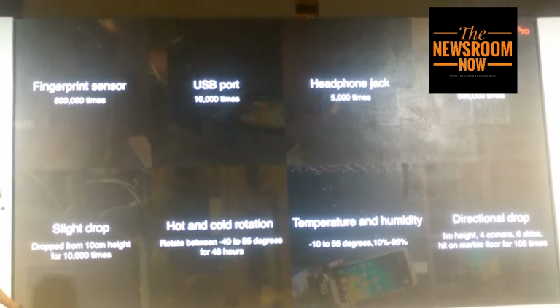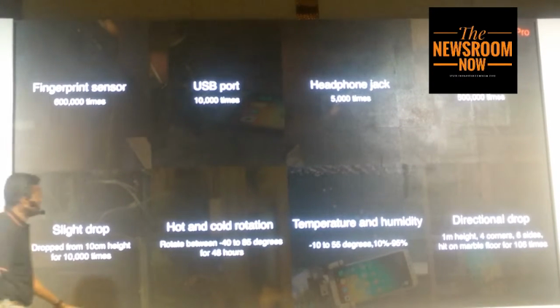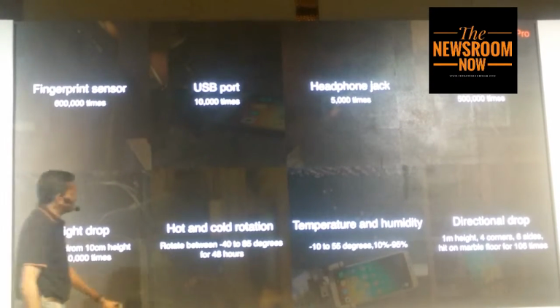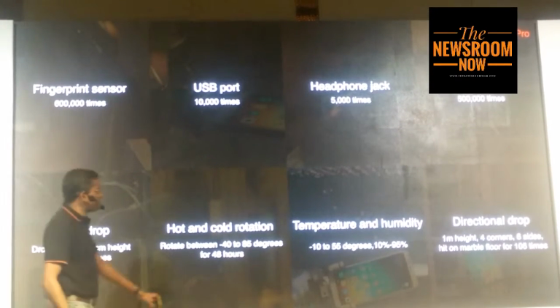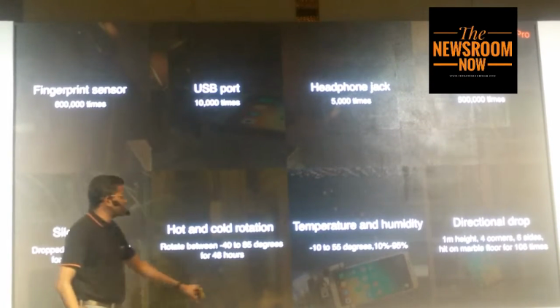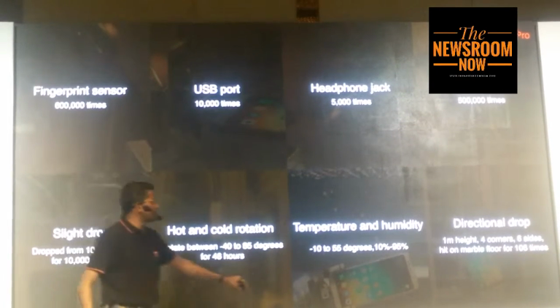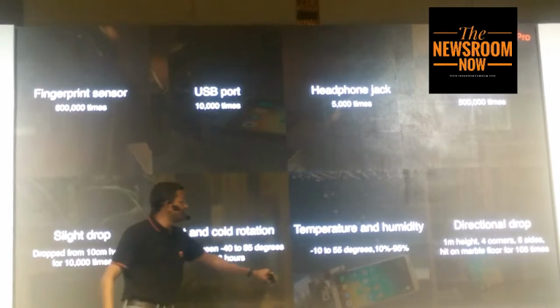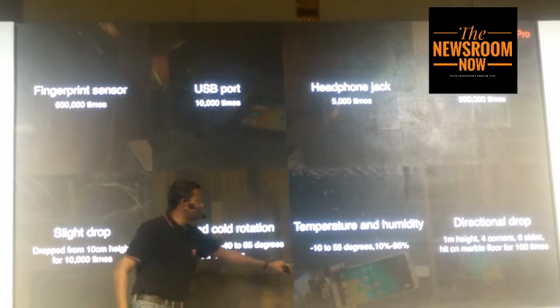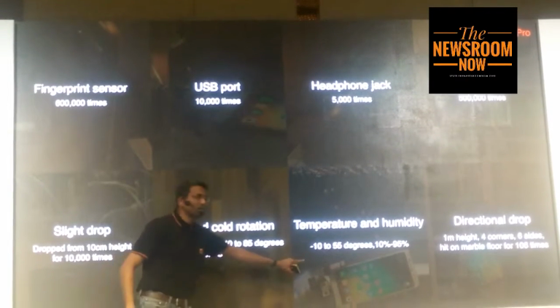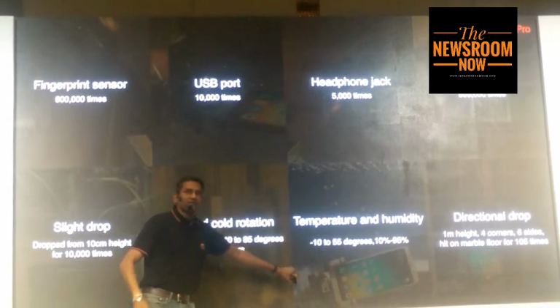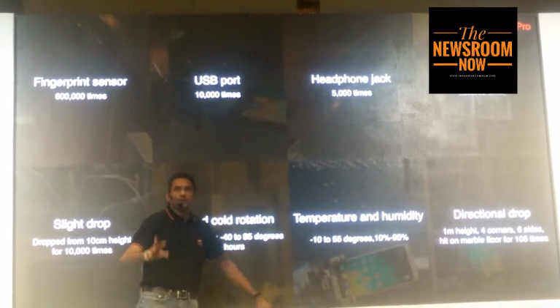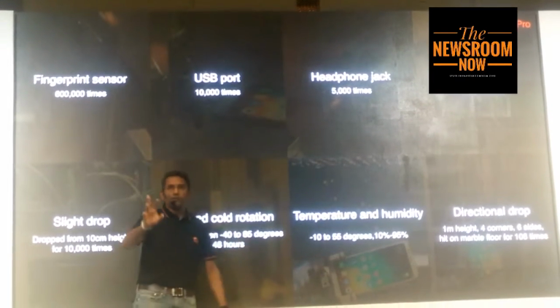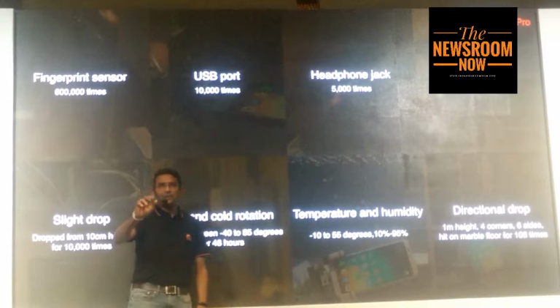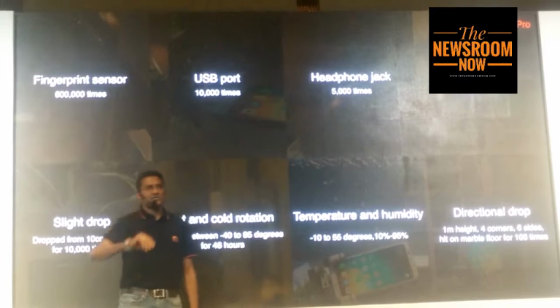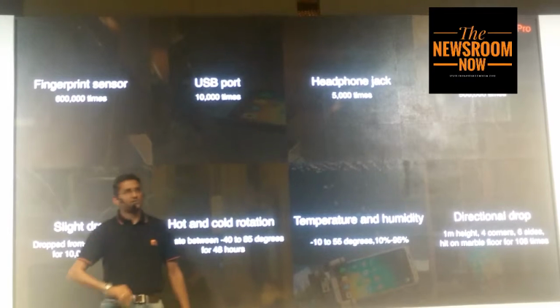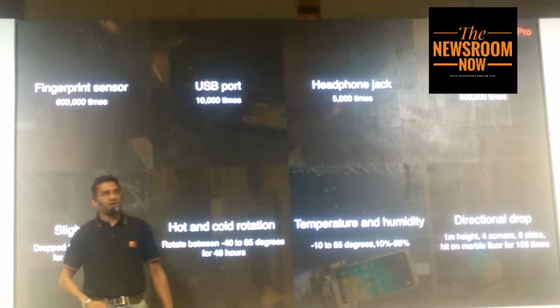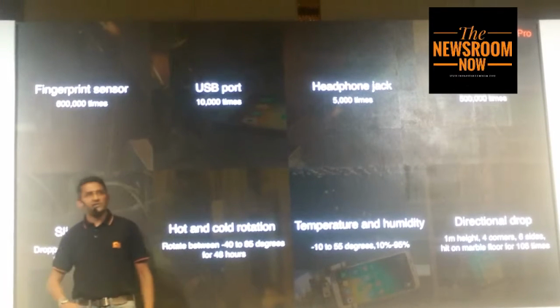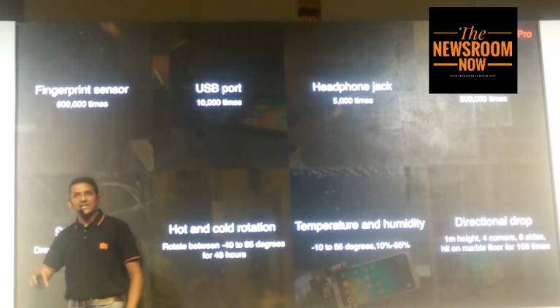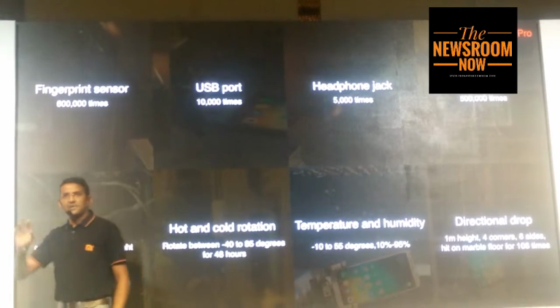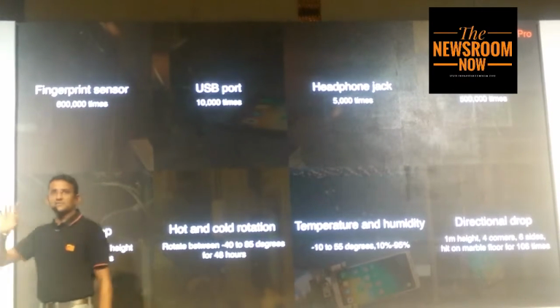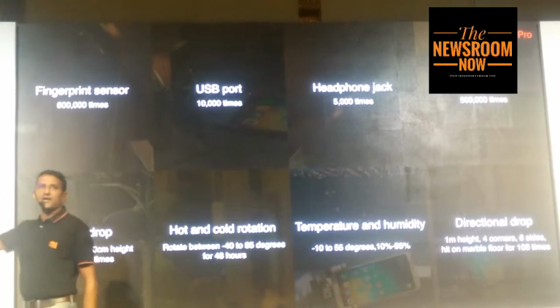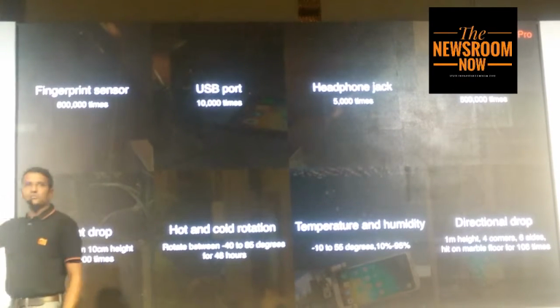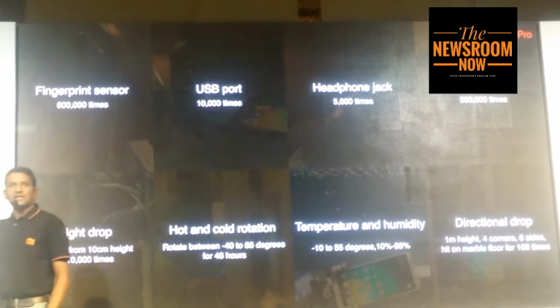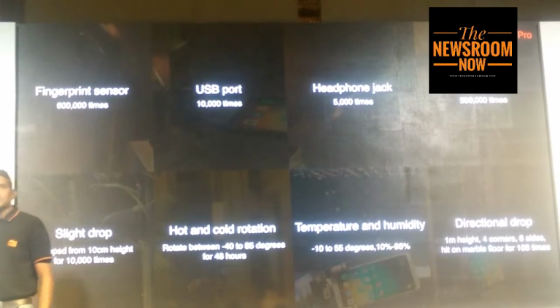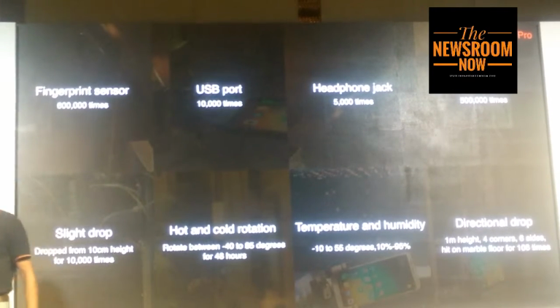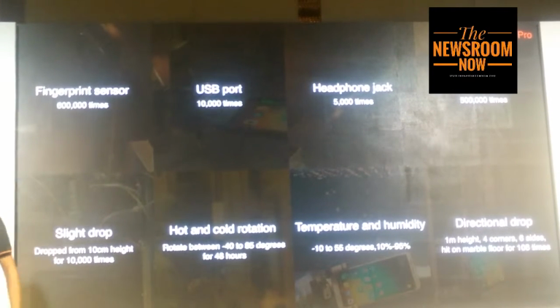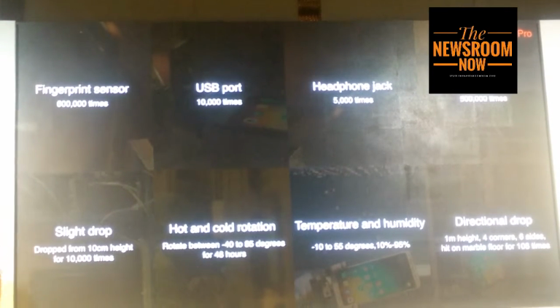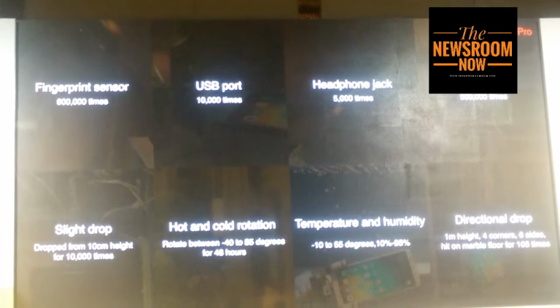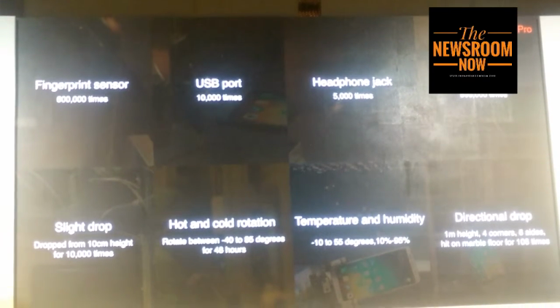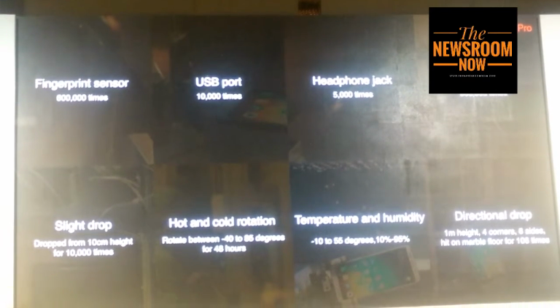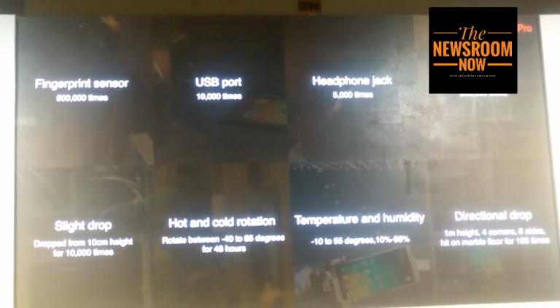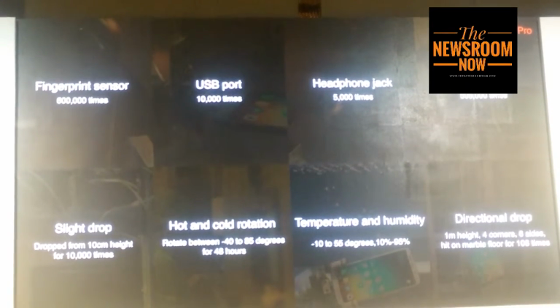For example, temperature and humidity — we know many parts of our country experience high humidity, especially in coastal regions.